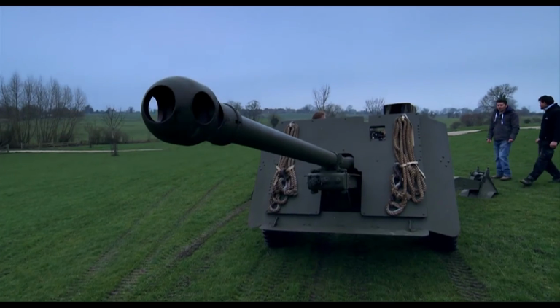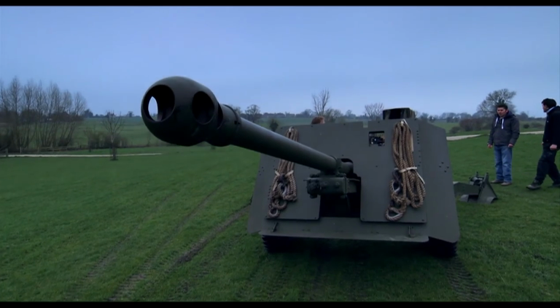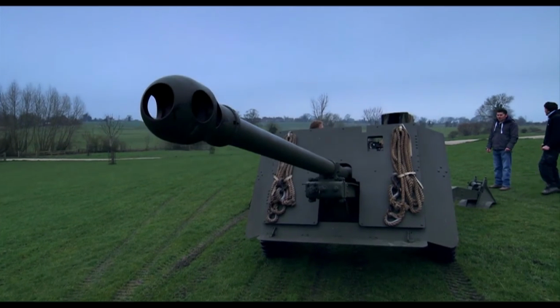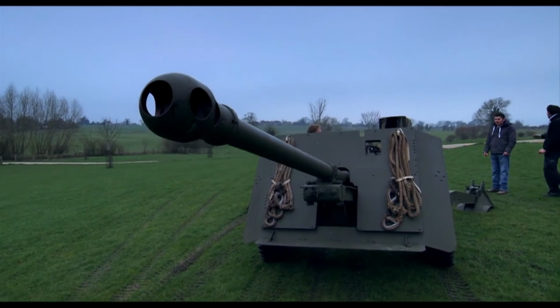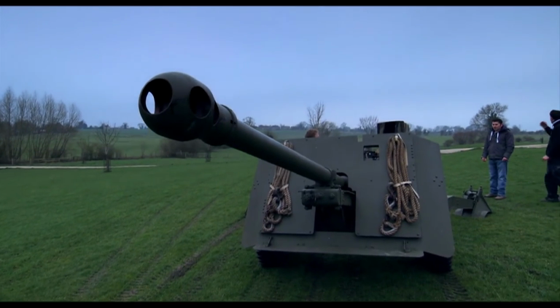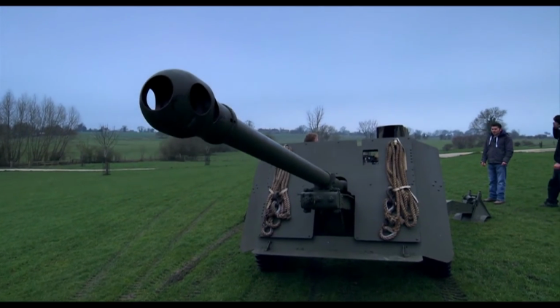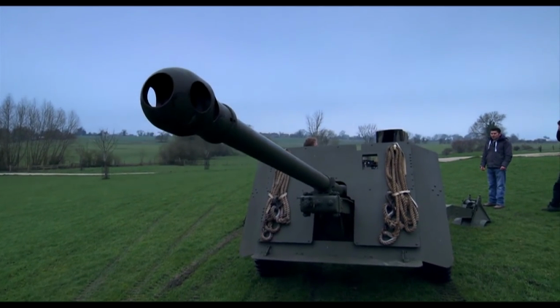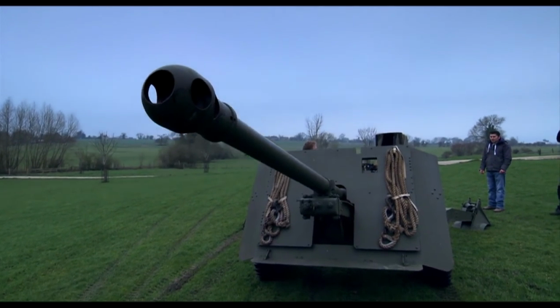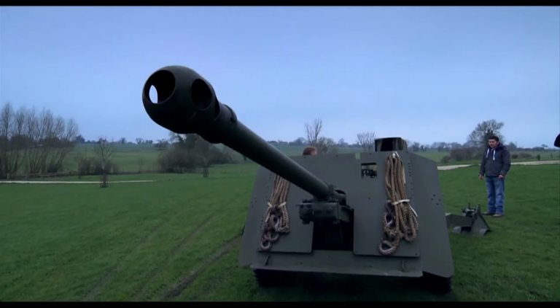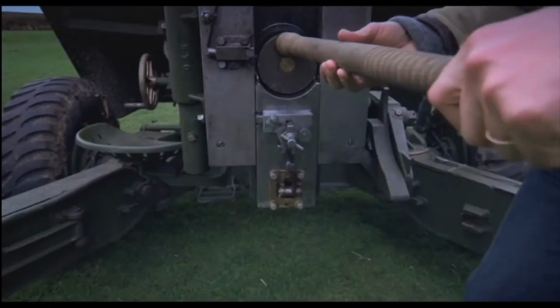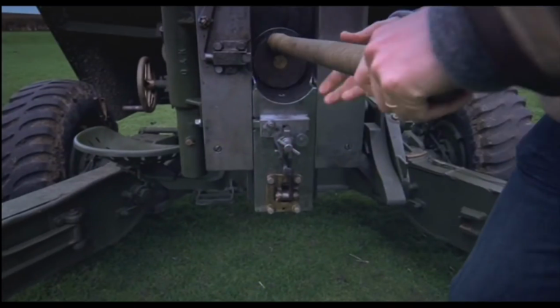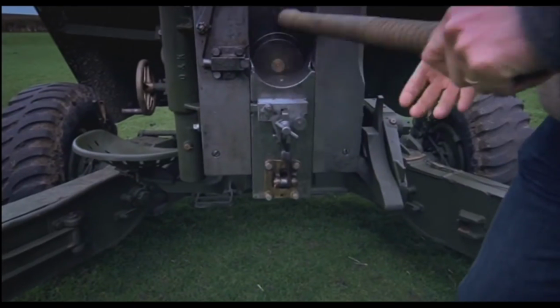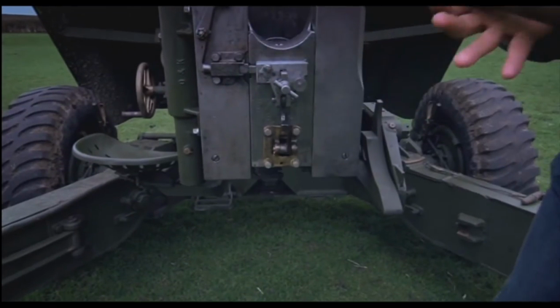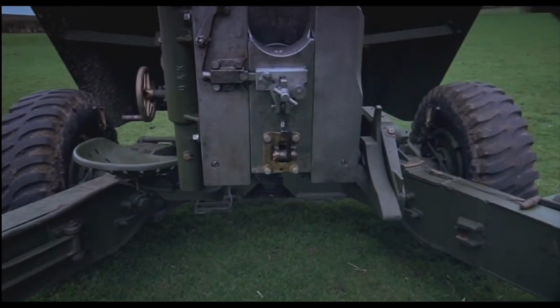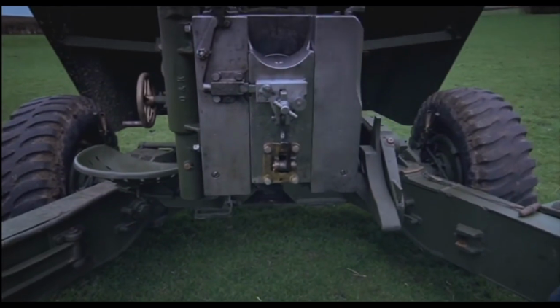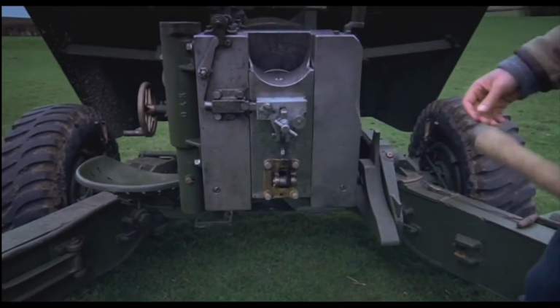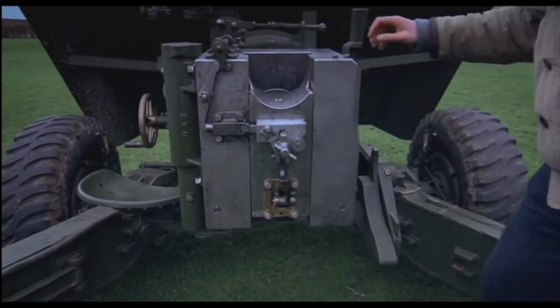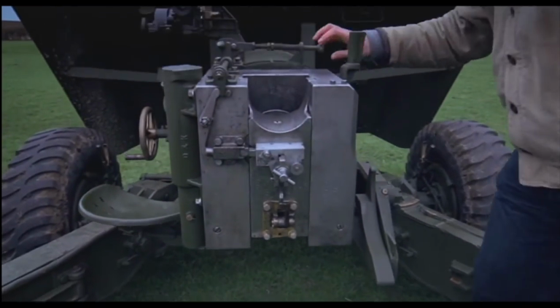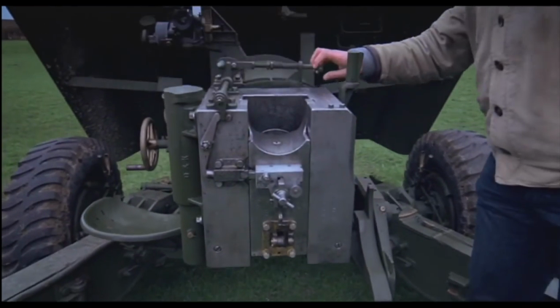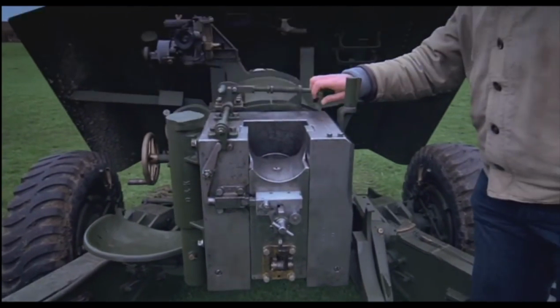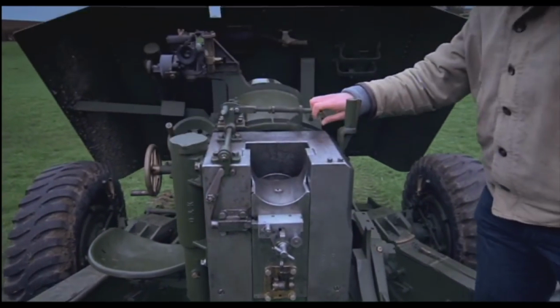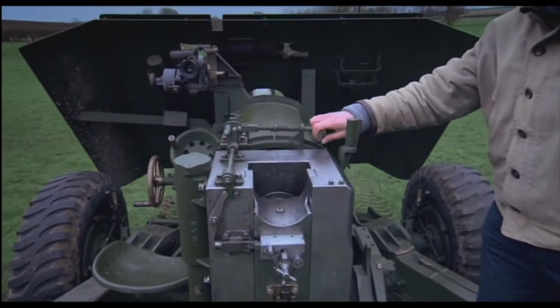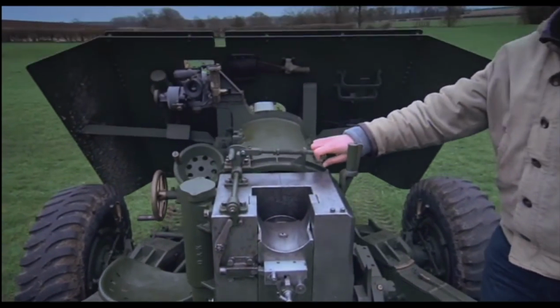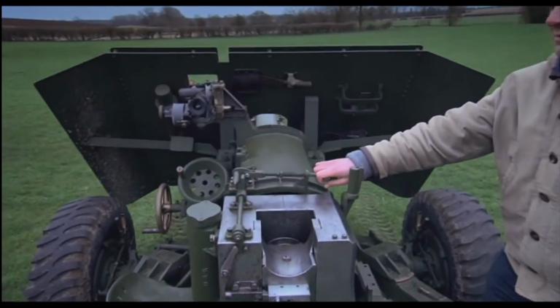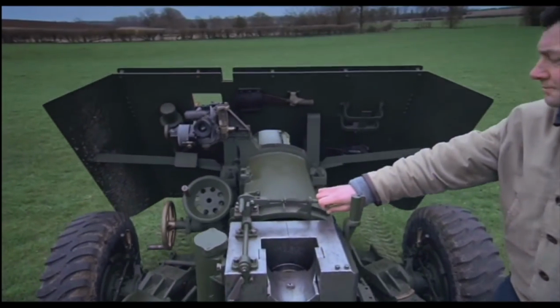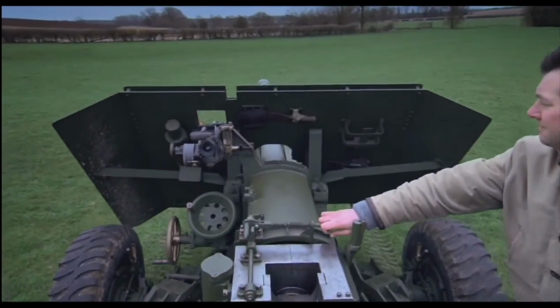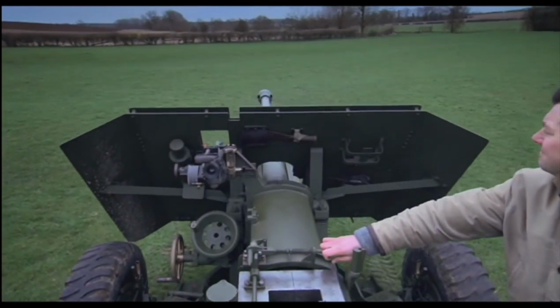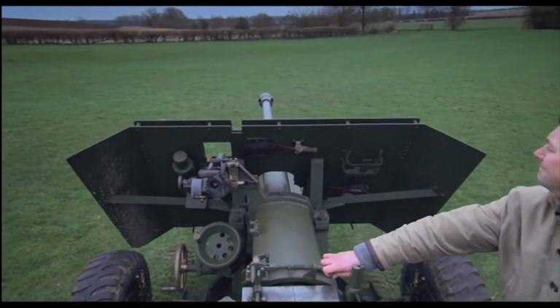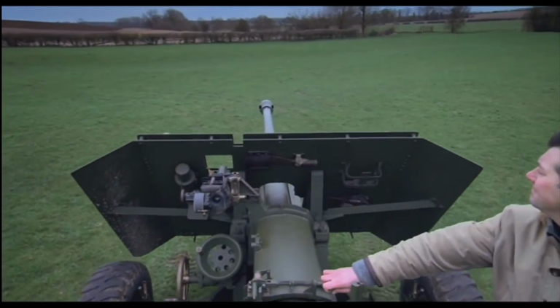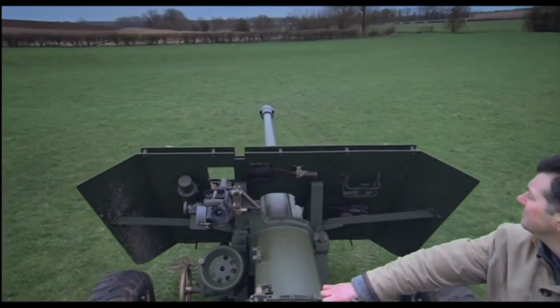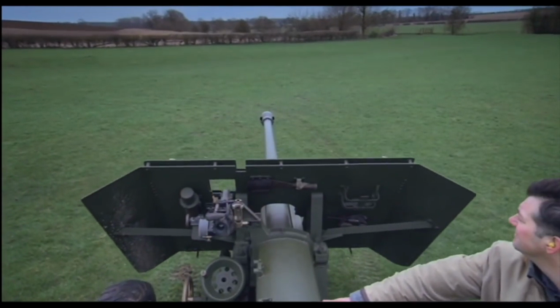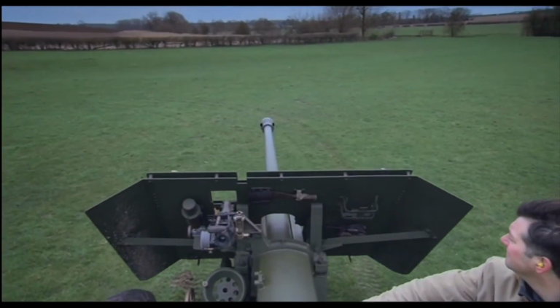Common good manners meant we were unable to fire live rounds onto a small Buckinghamshire town. And ready to fire.